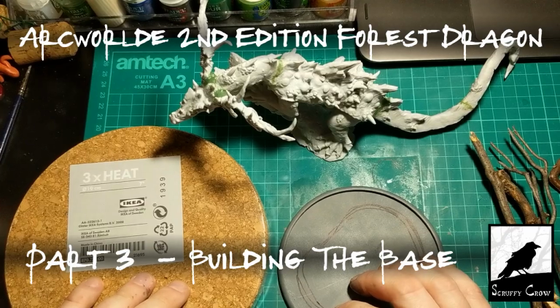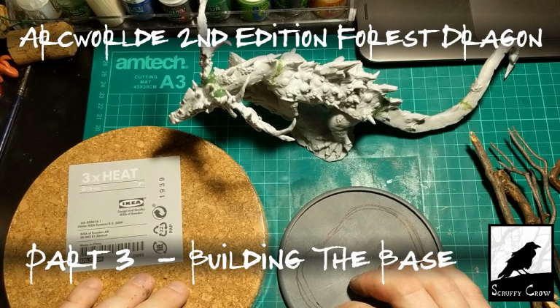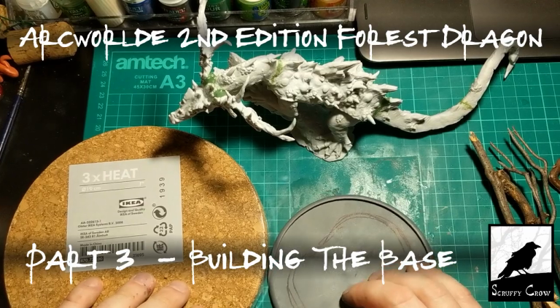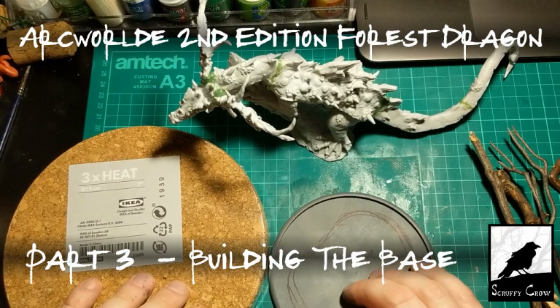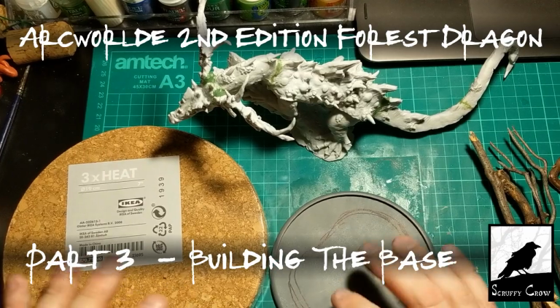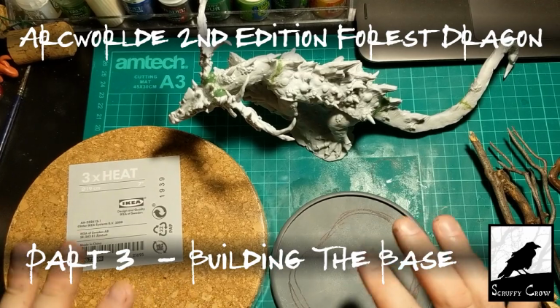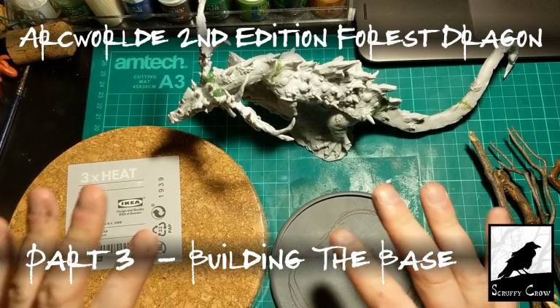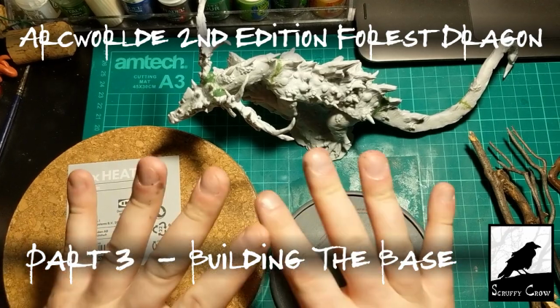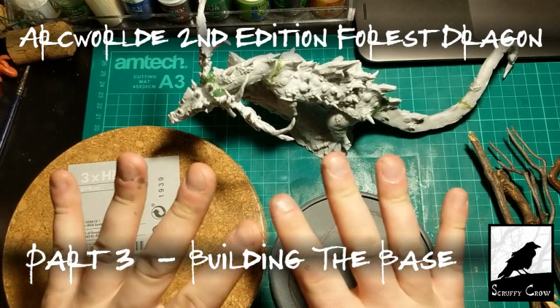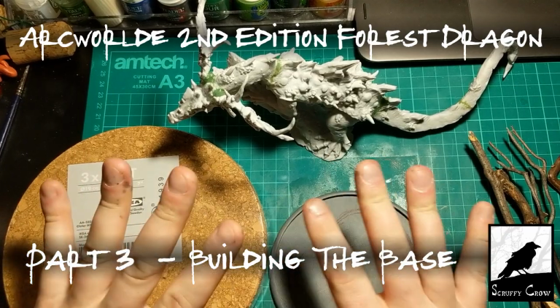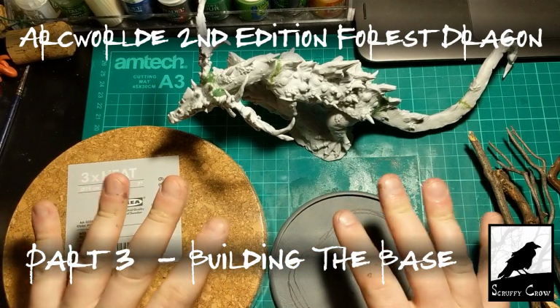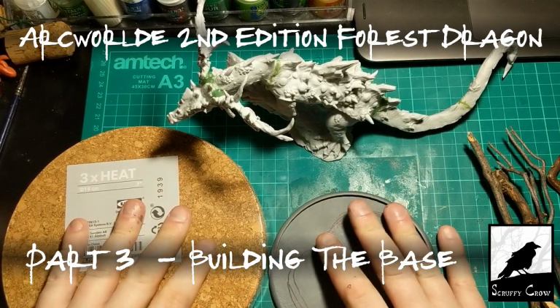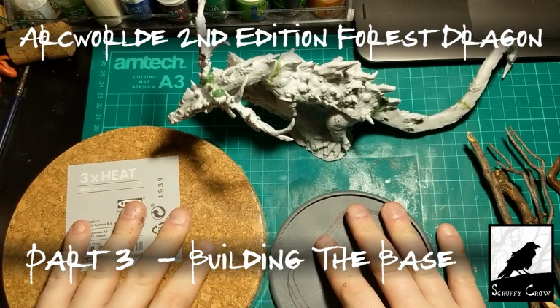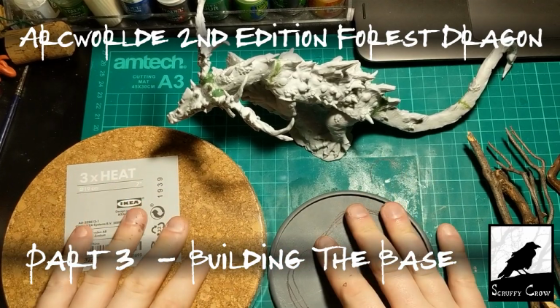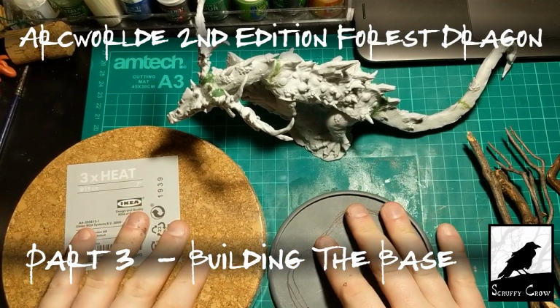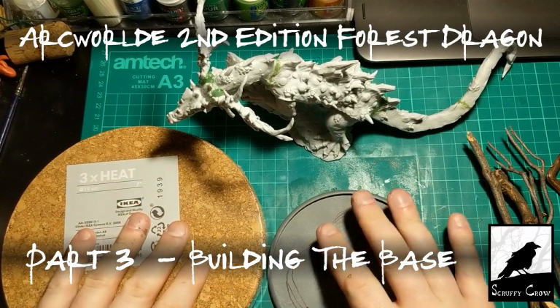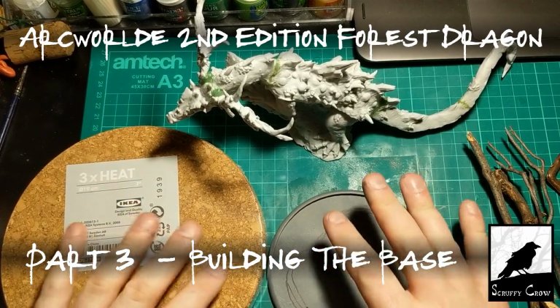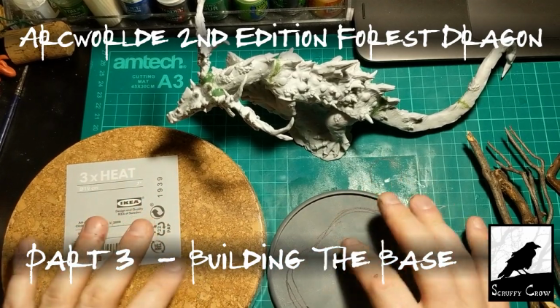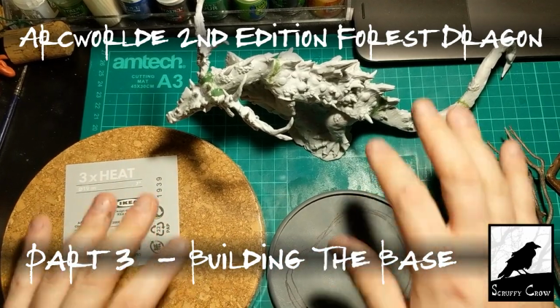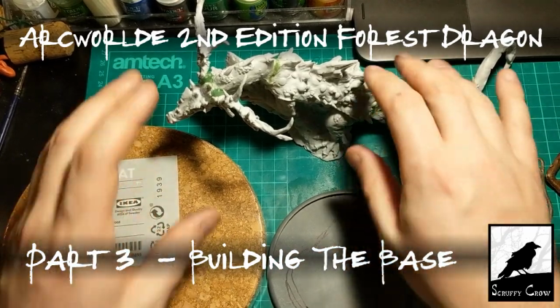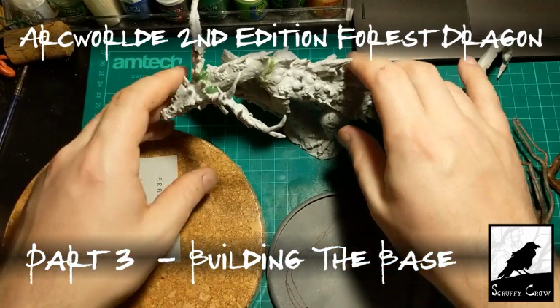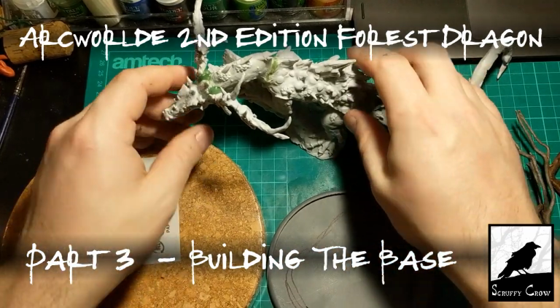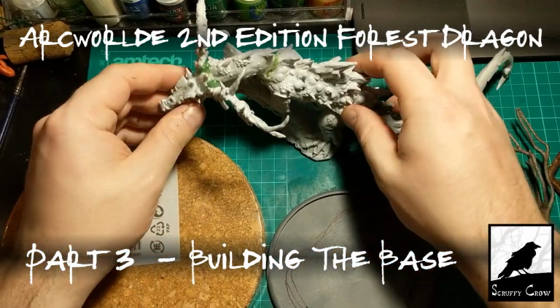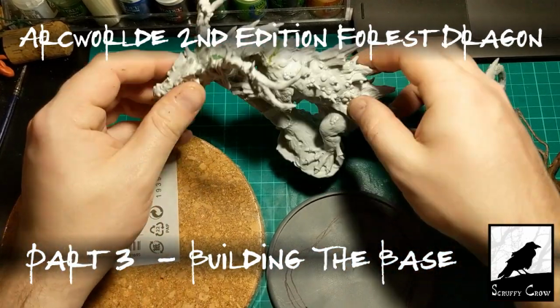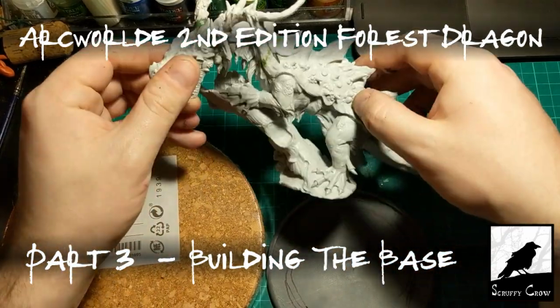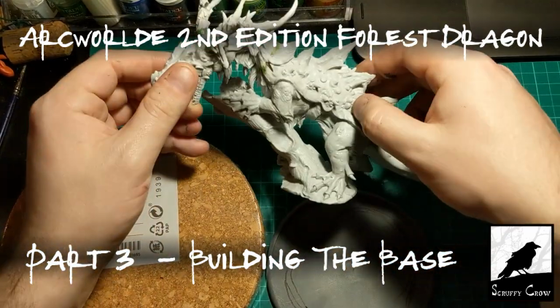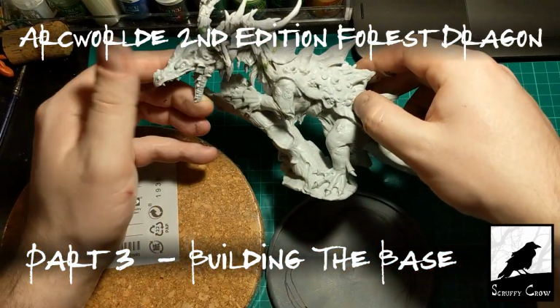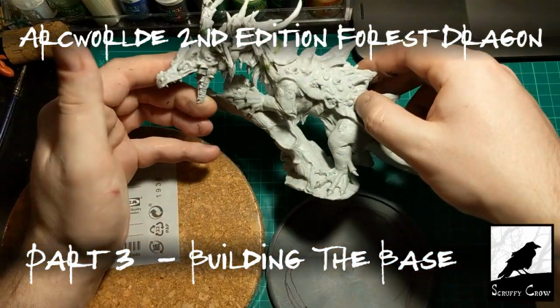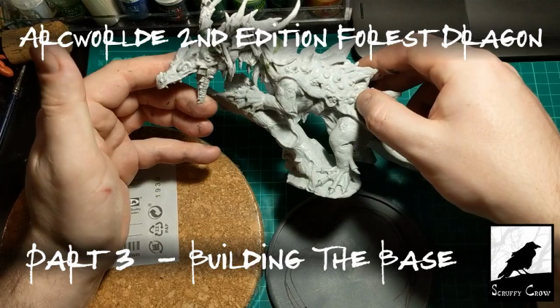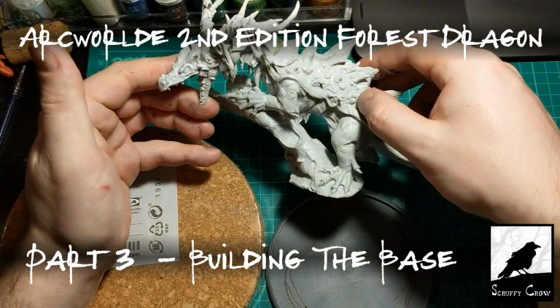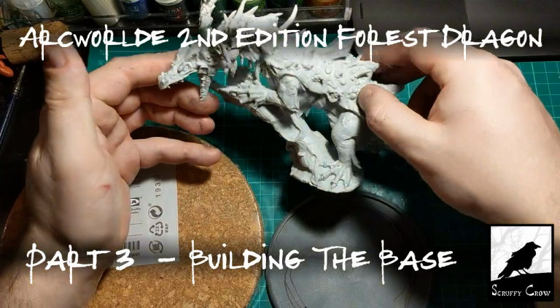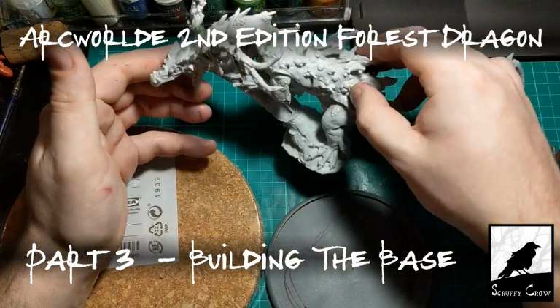In this video, we're going to look at making an interesting base for the forest dragon.